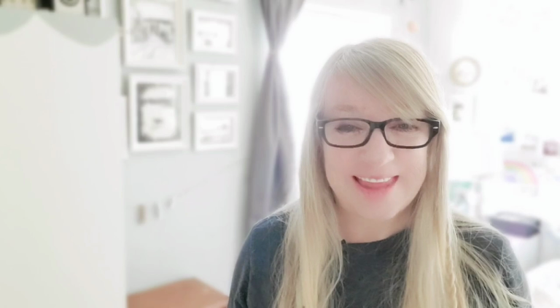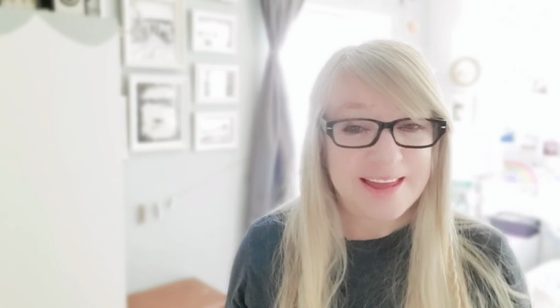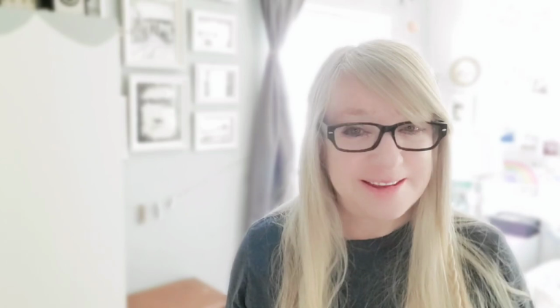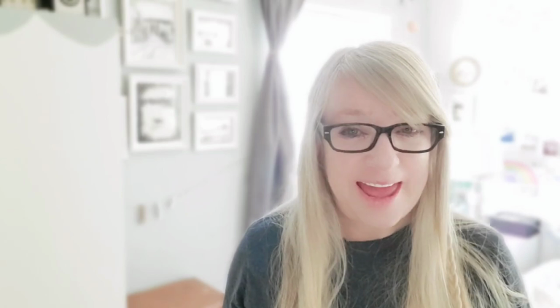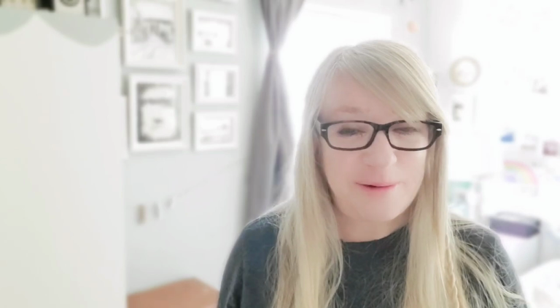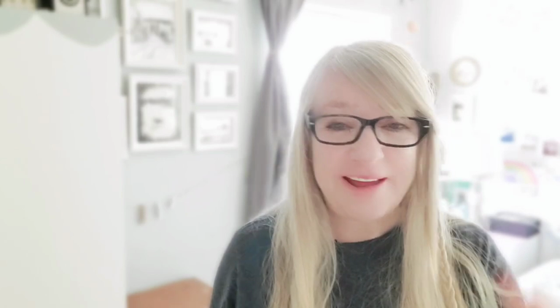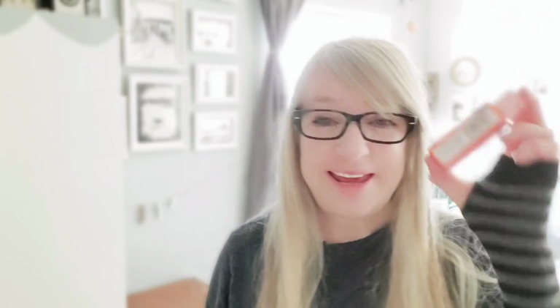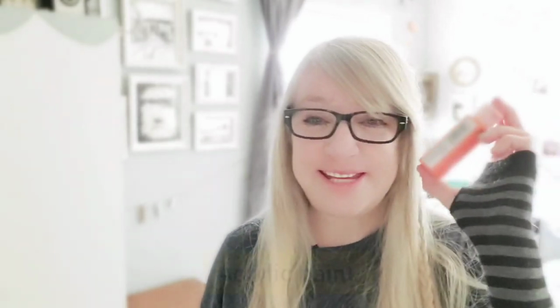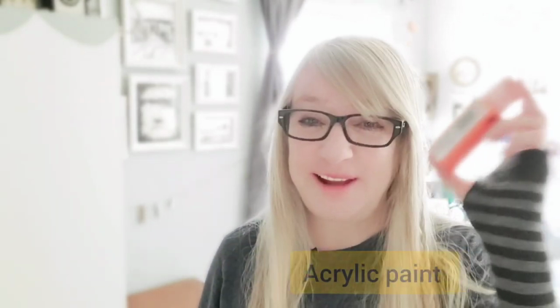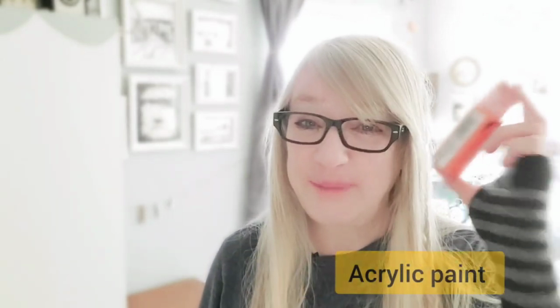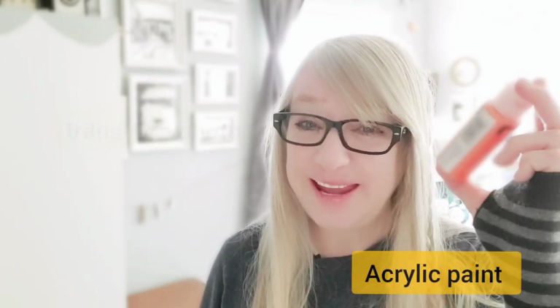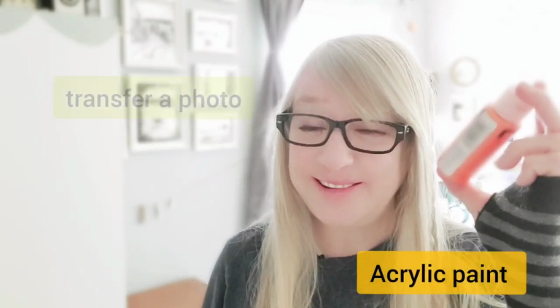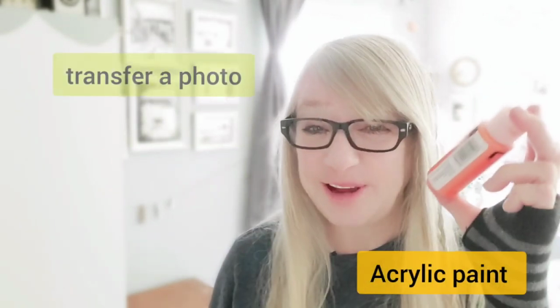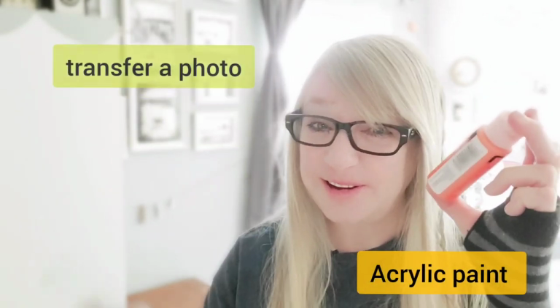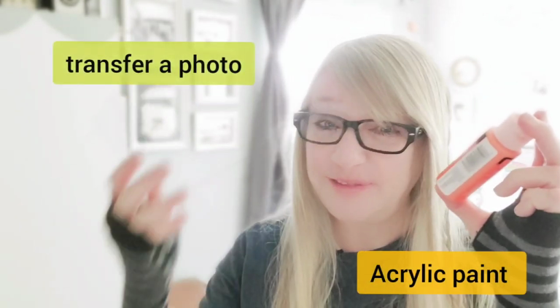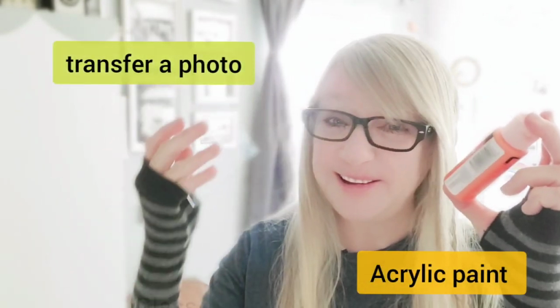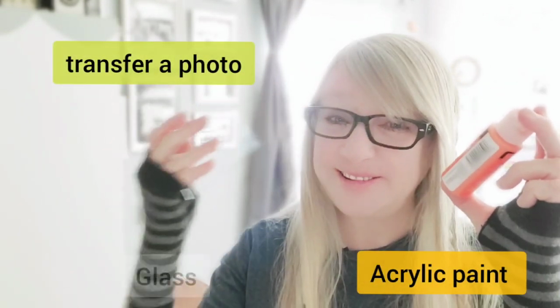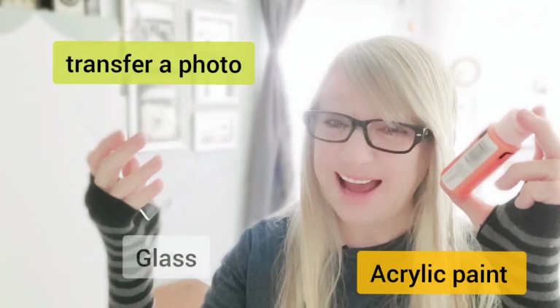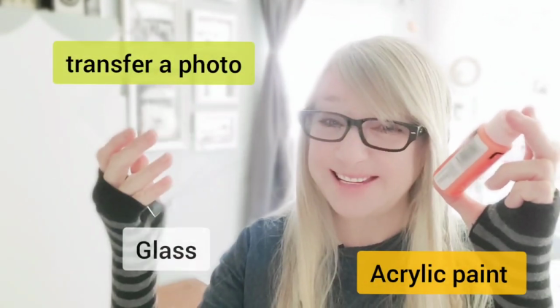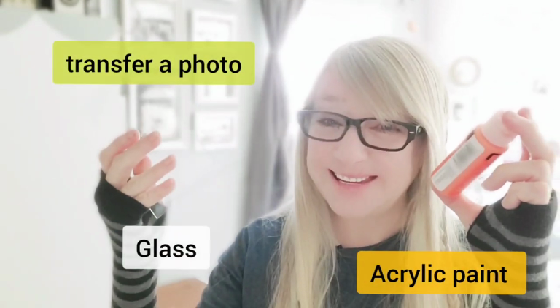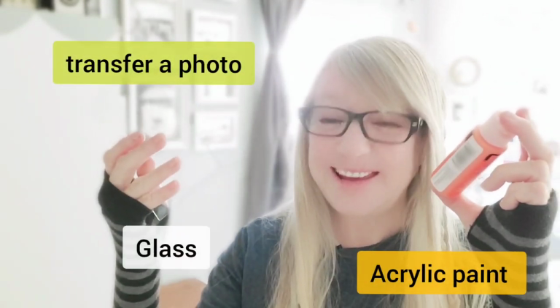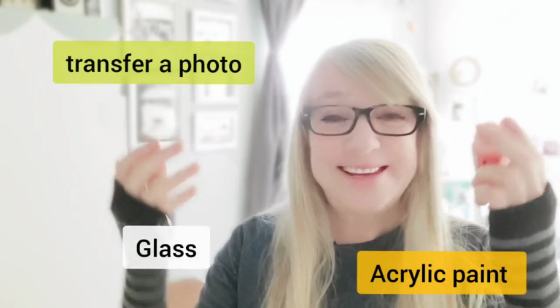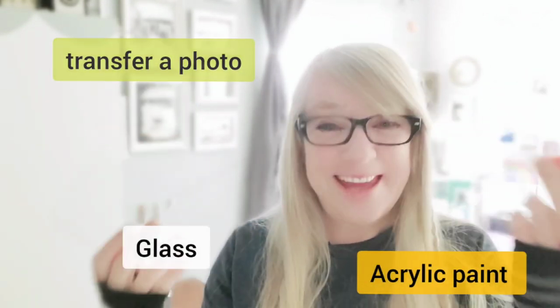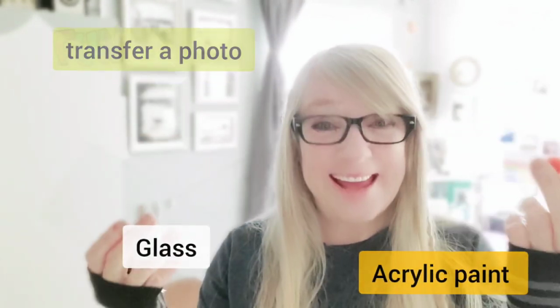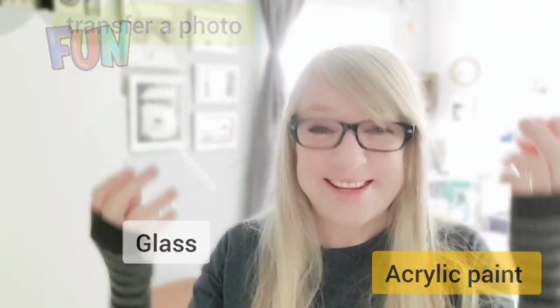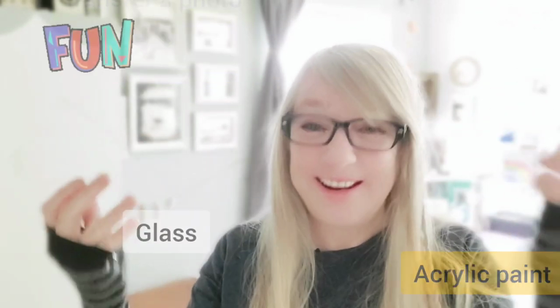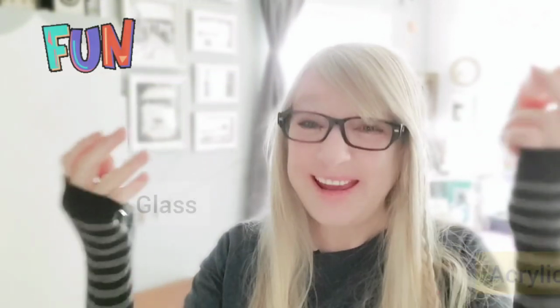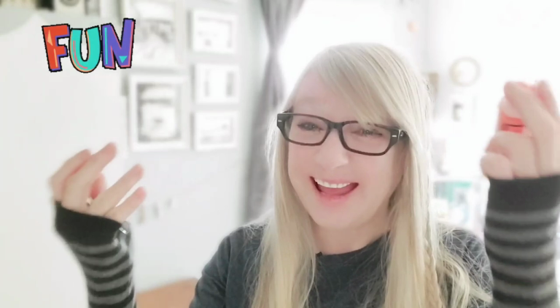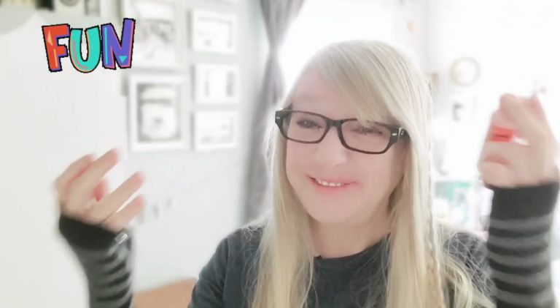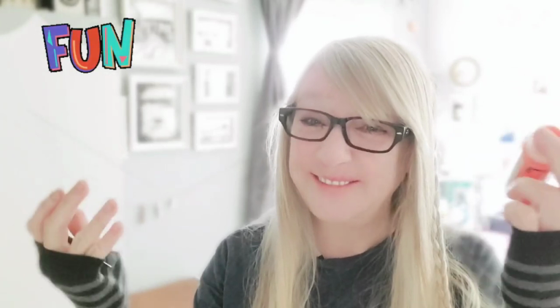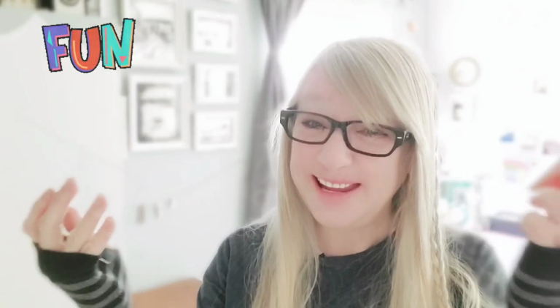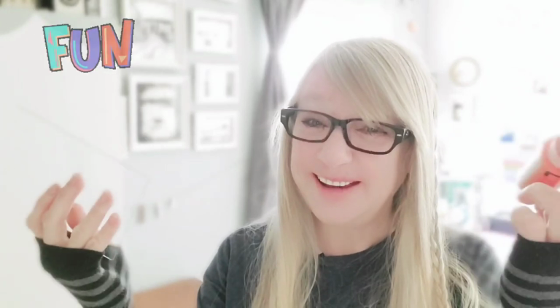Today we're going to use acrylic paint to transfer our photo to glass. It's going to be another fun video.